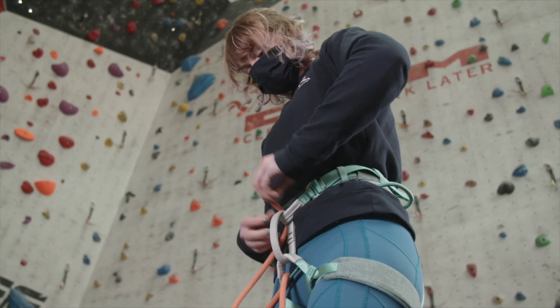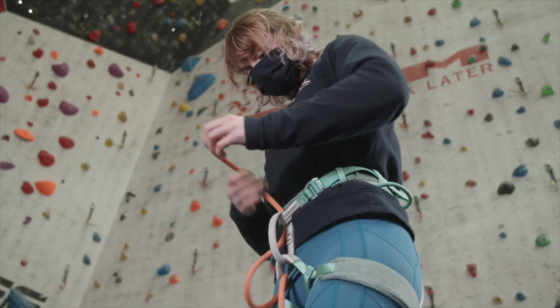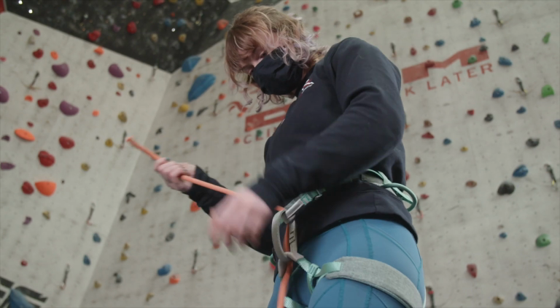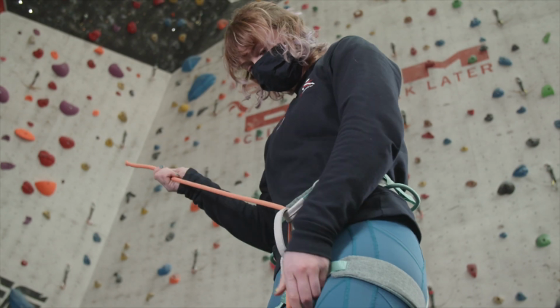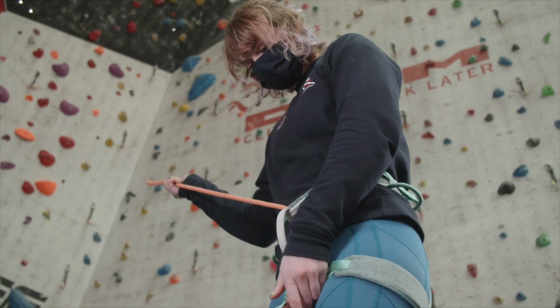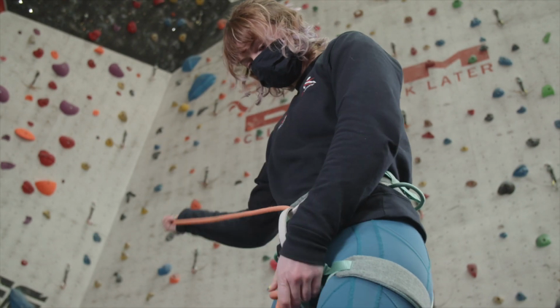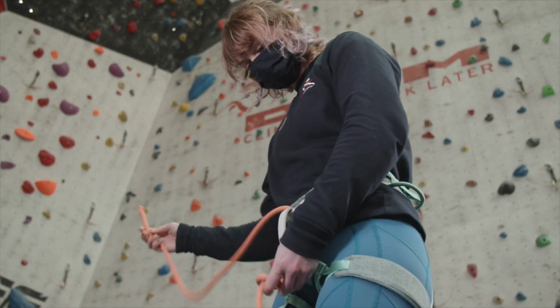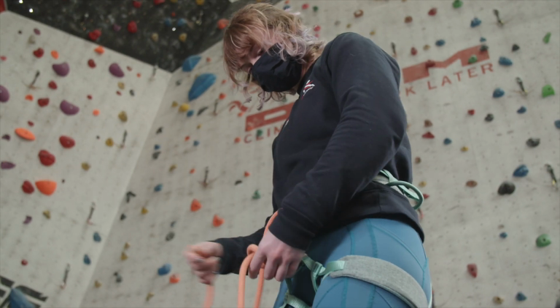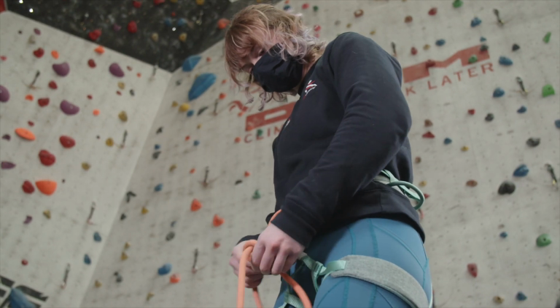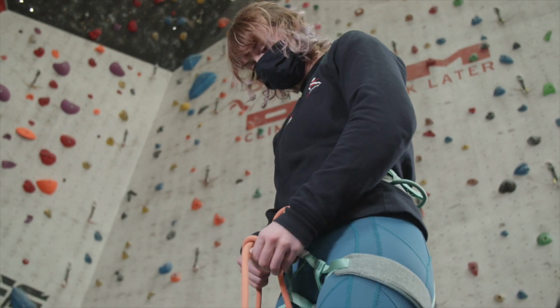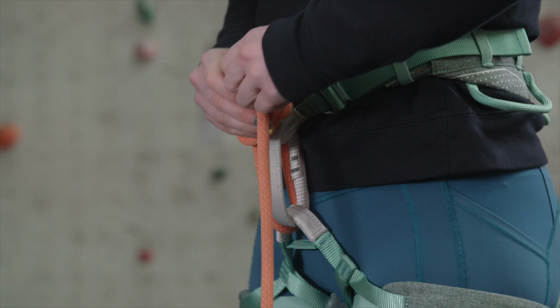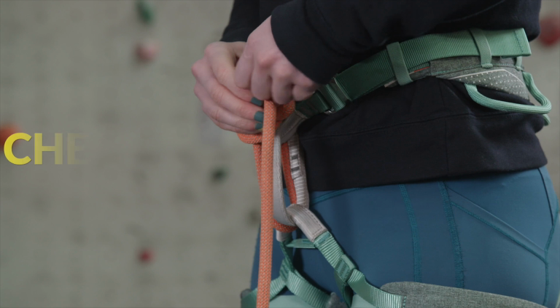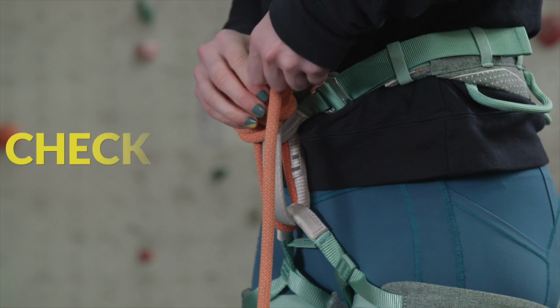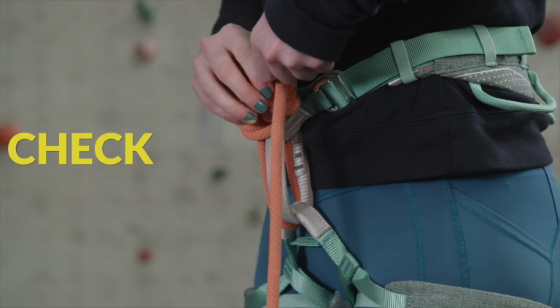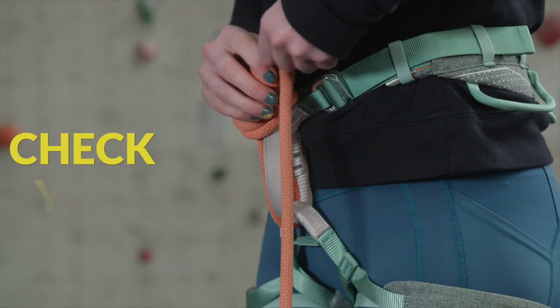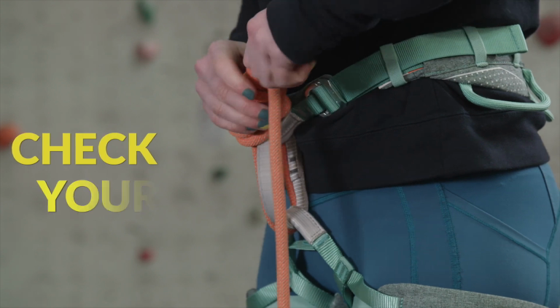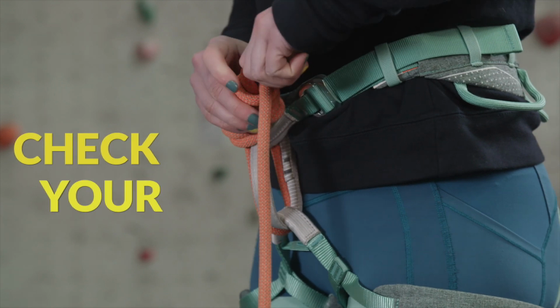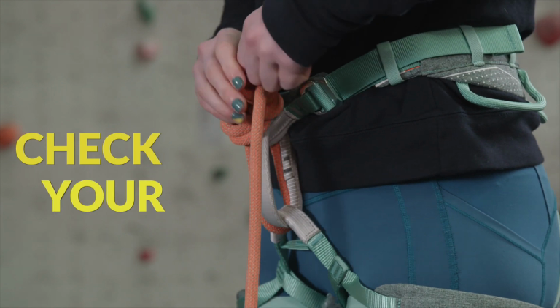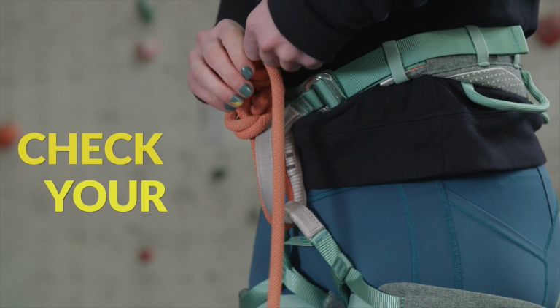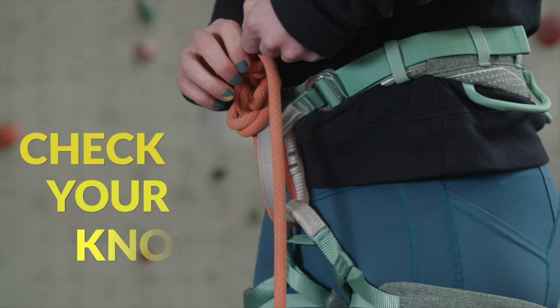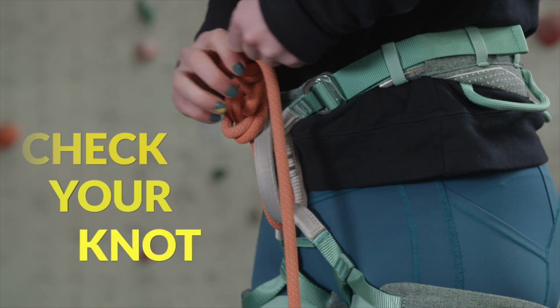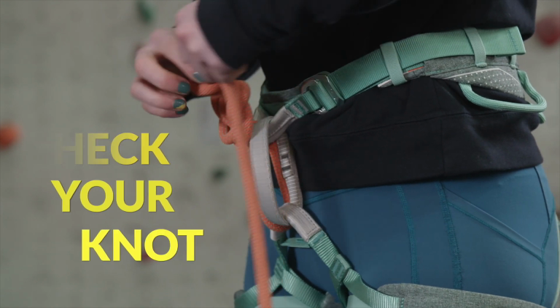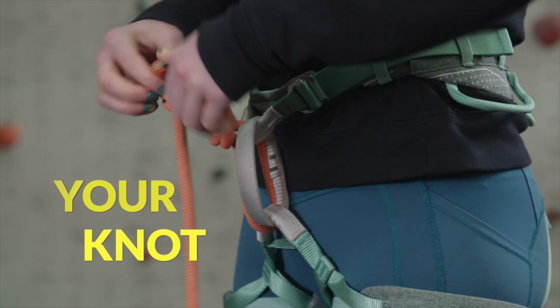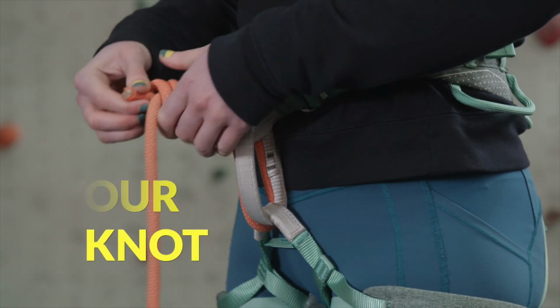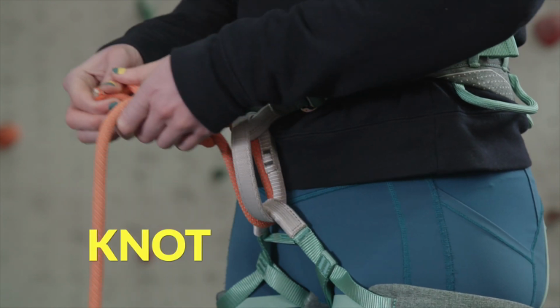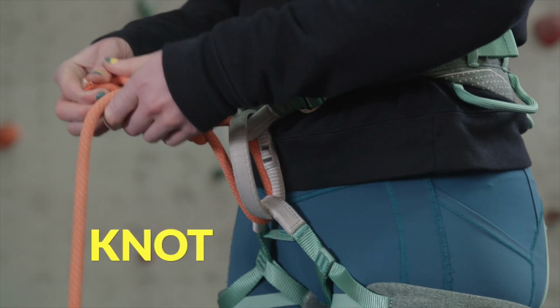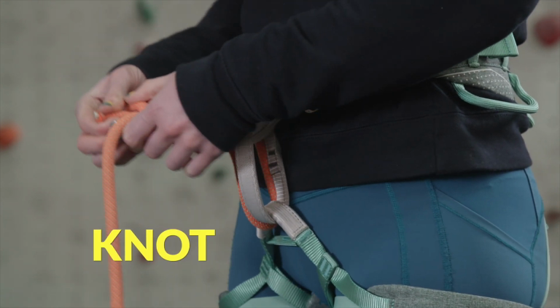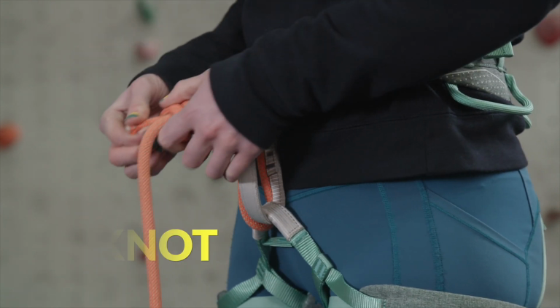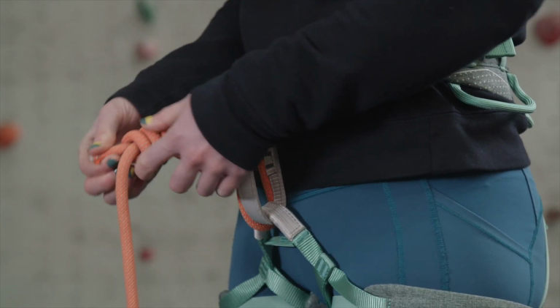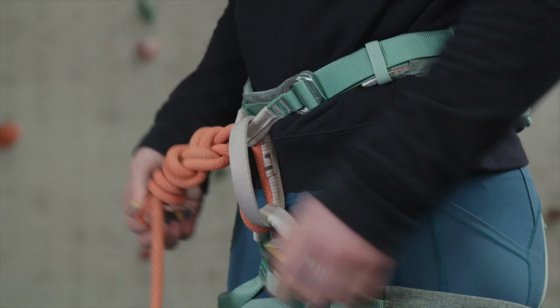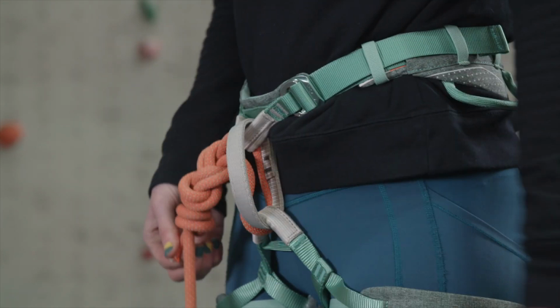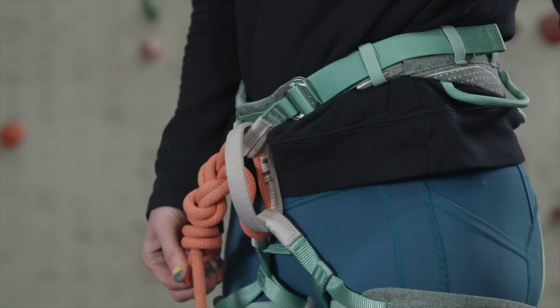After tying in, we should take time to check our knot. It must be properly tied and threaded correctly through the harness.